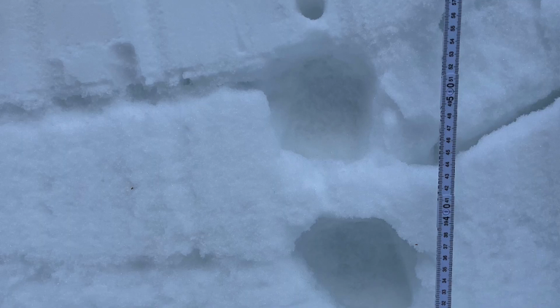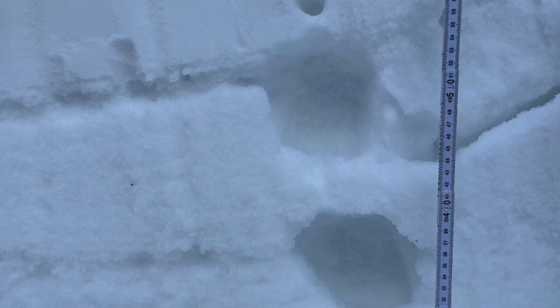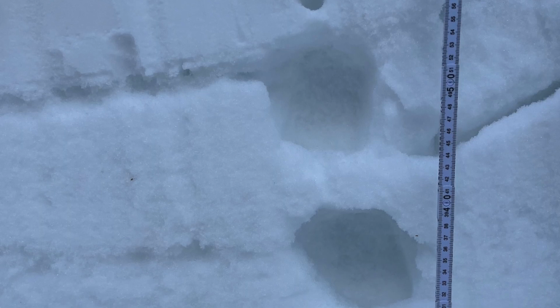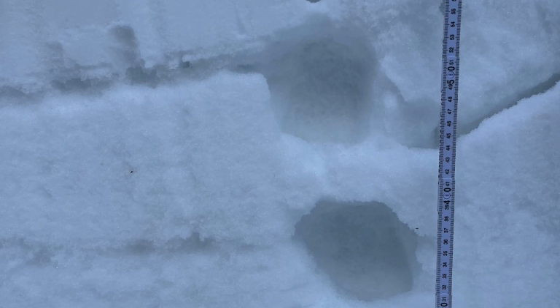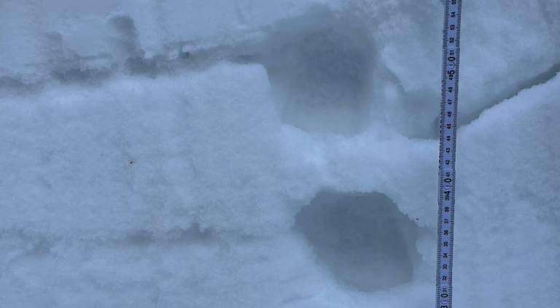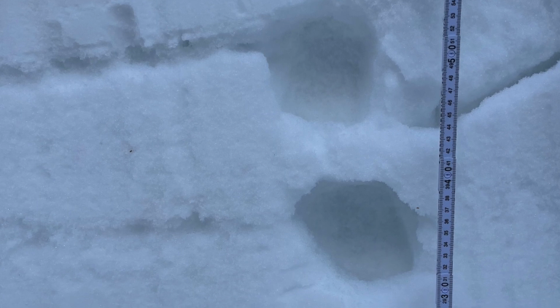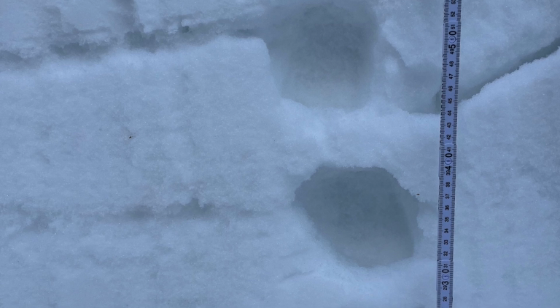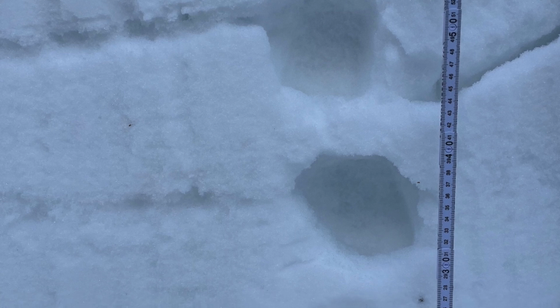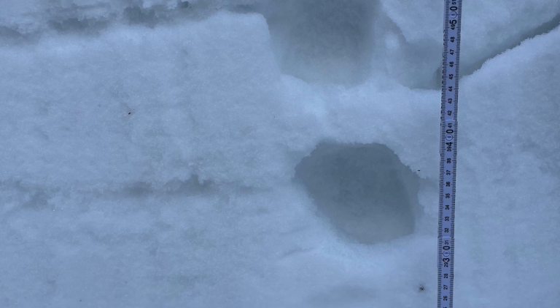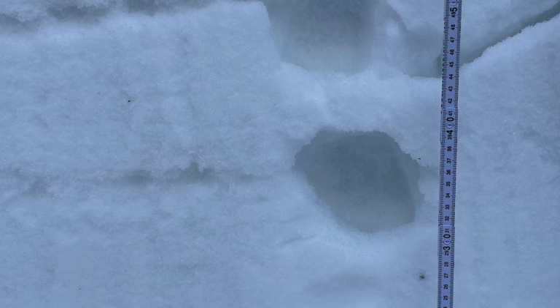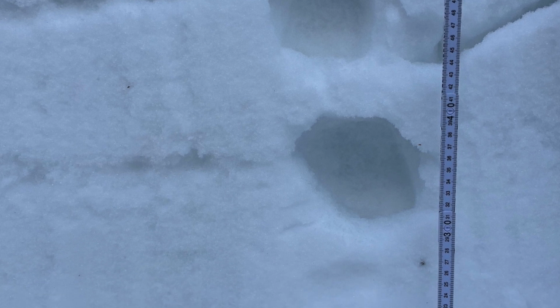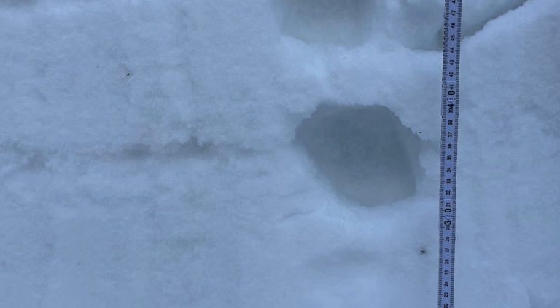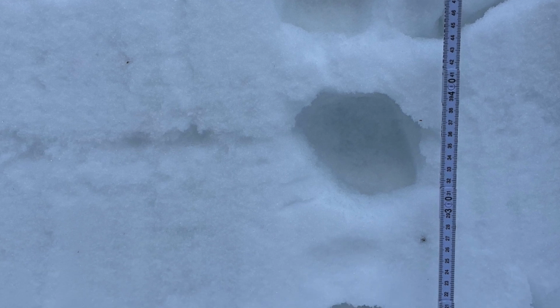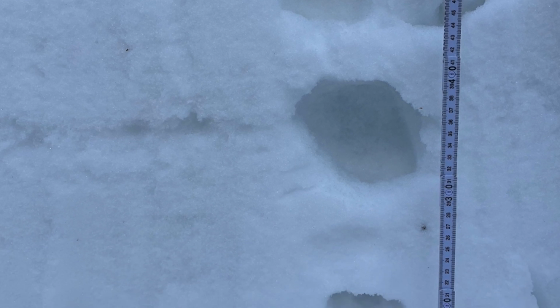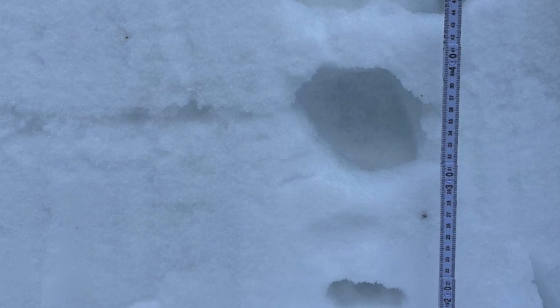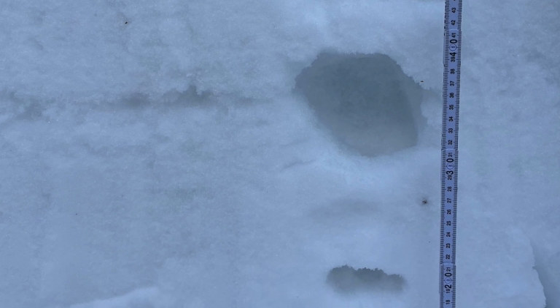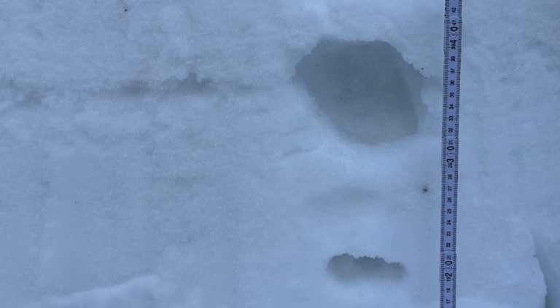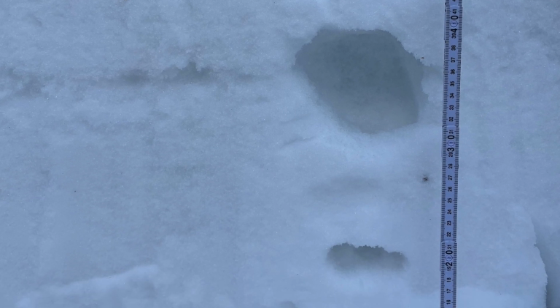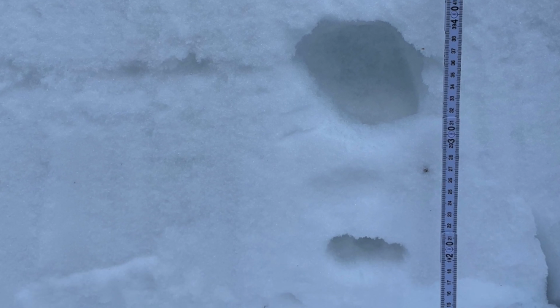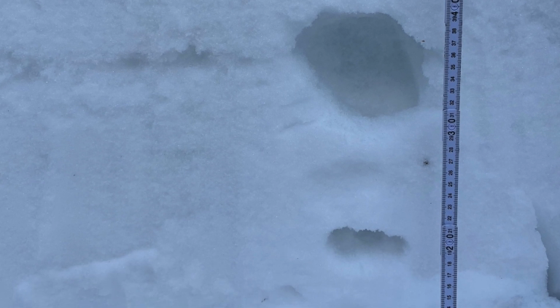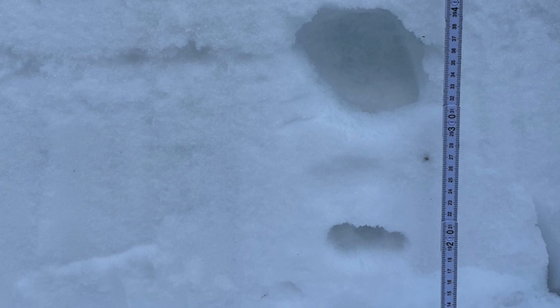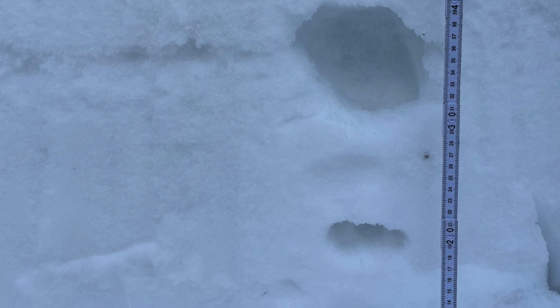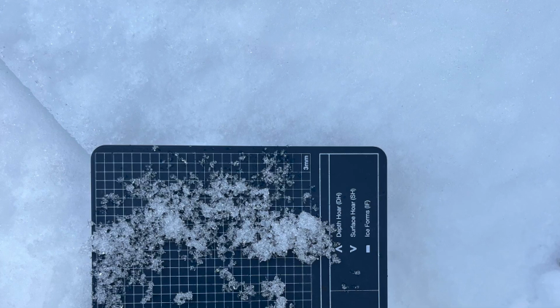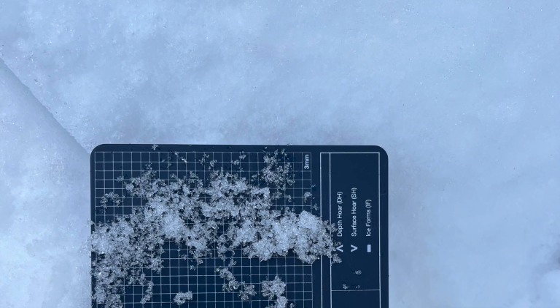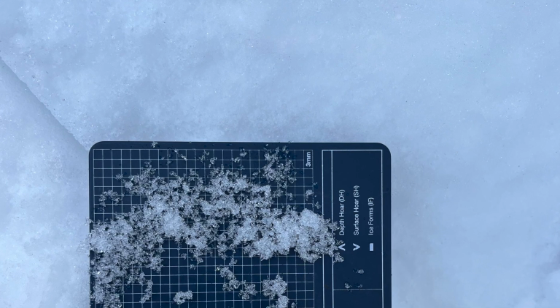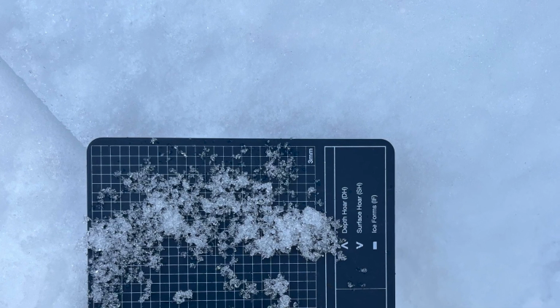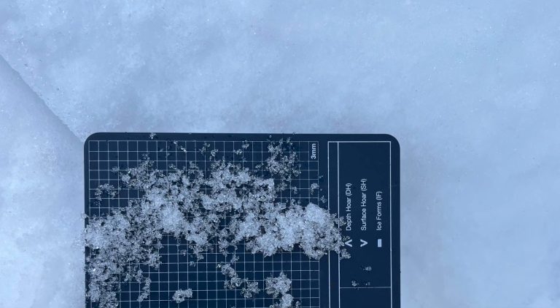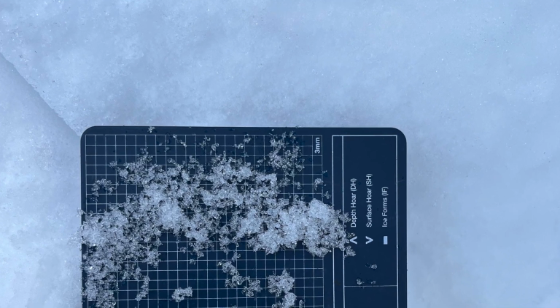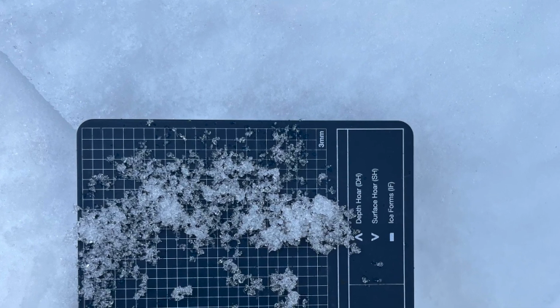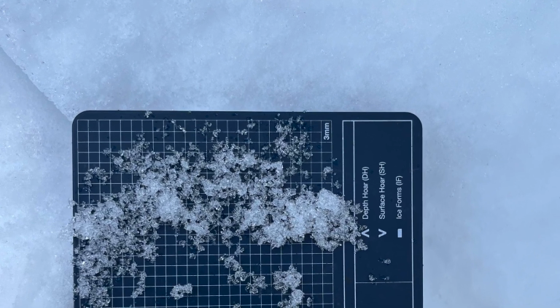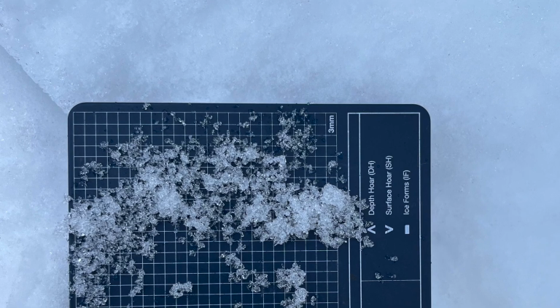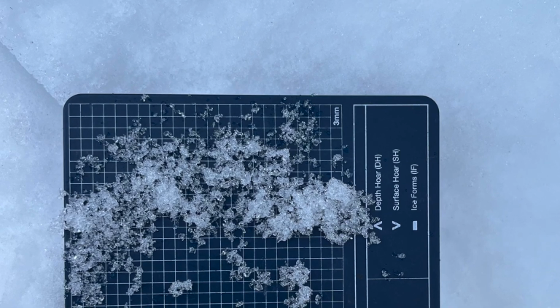The snow is unstable. There's plenty of collapsing and cracking going on in the backcountry — clear signs of instability.